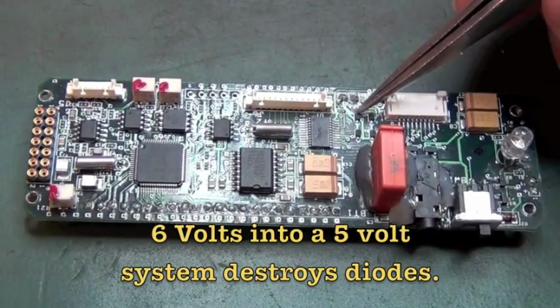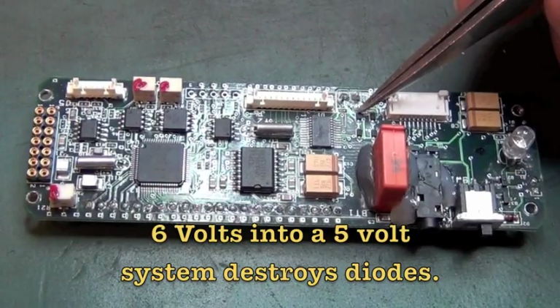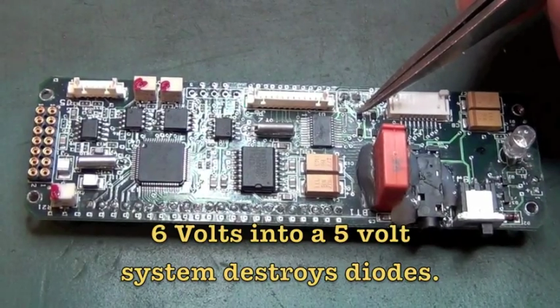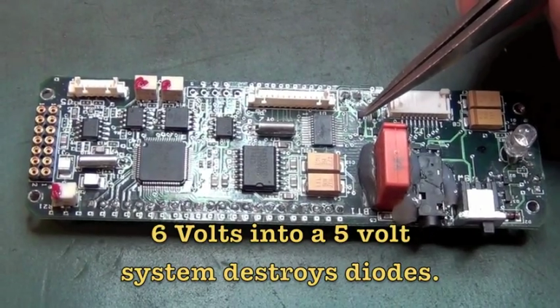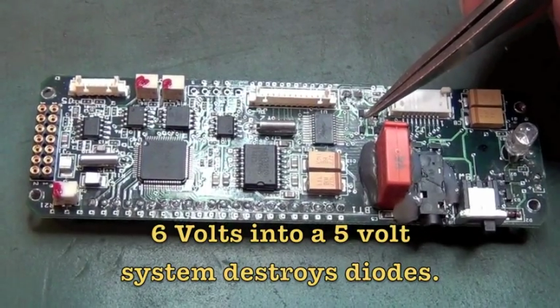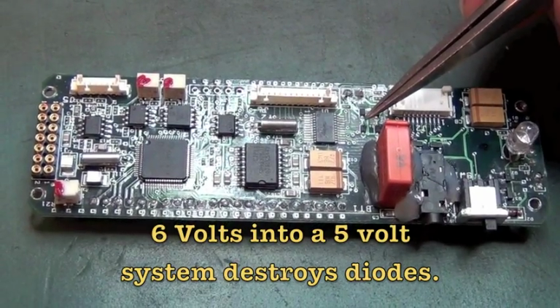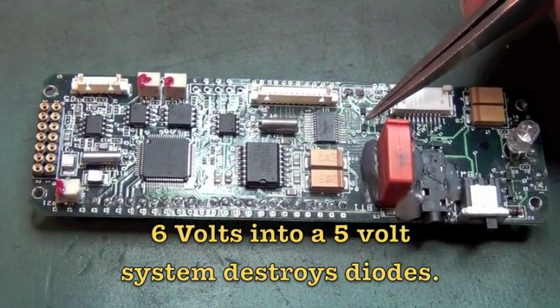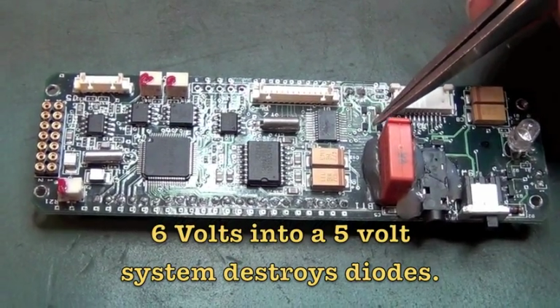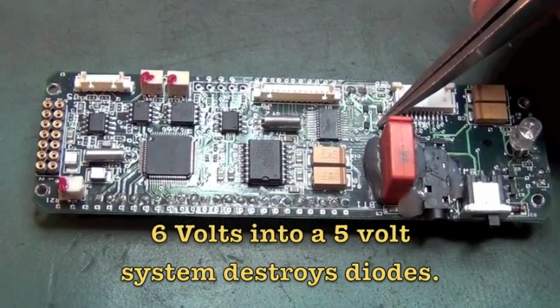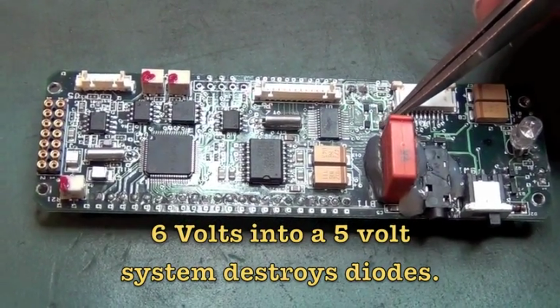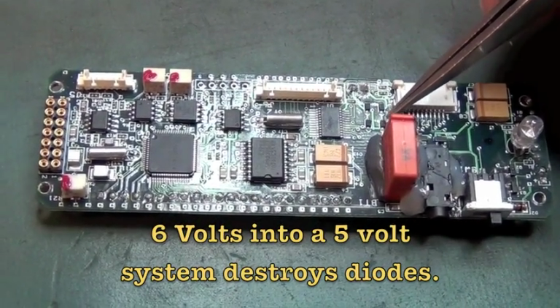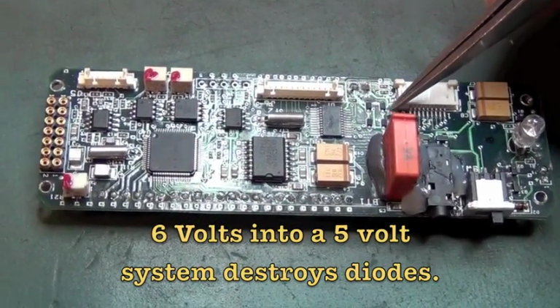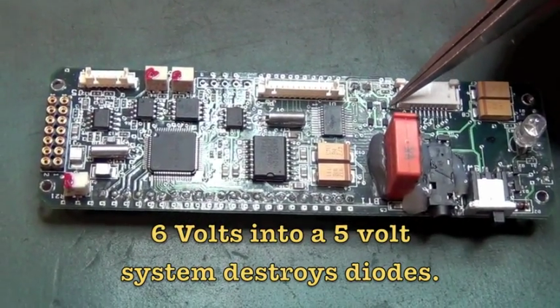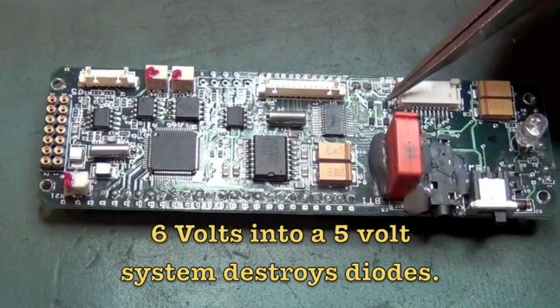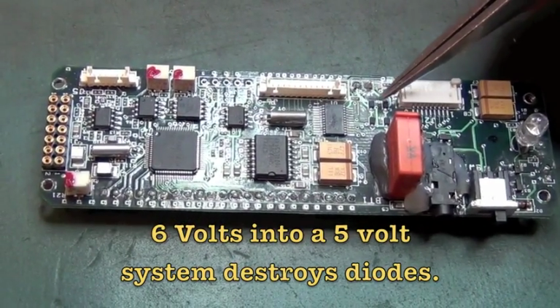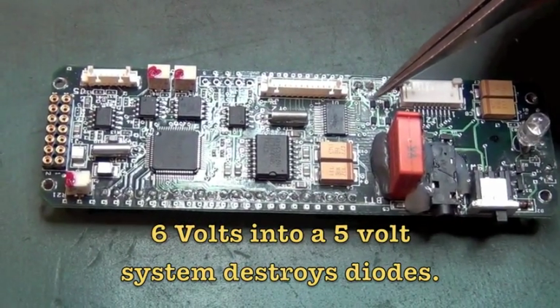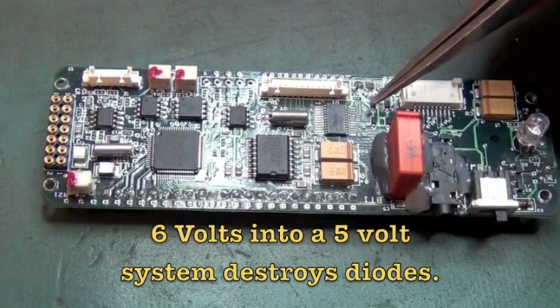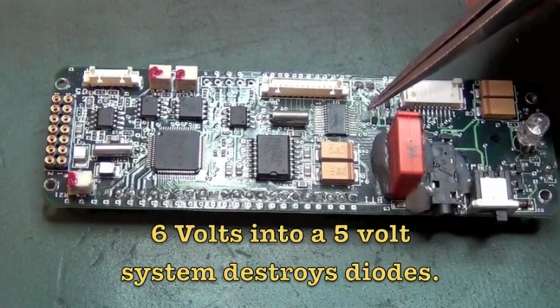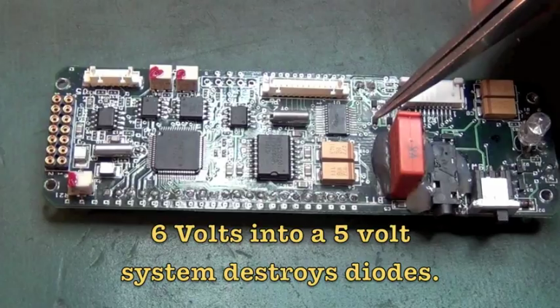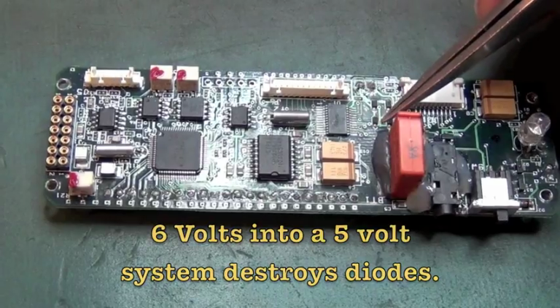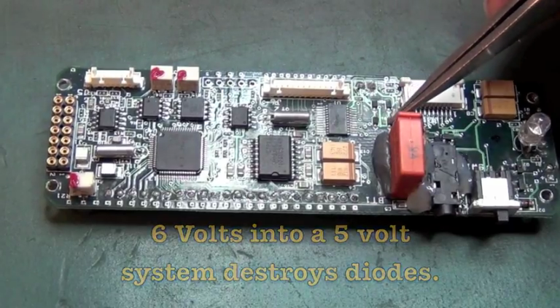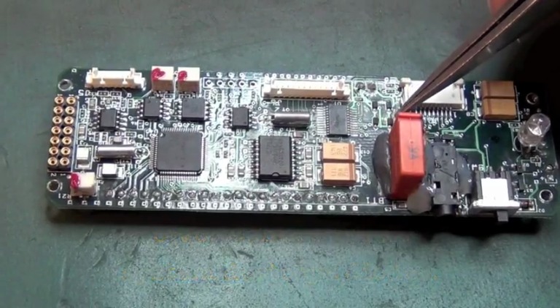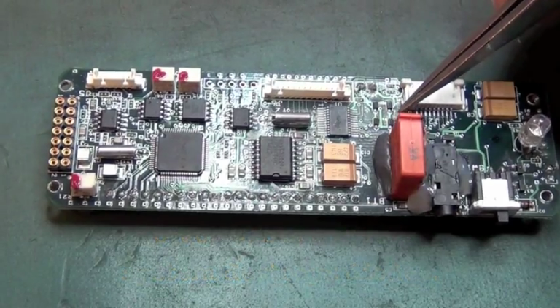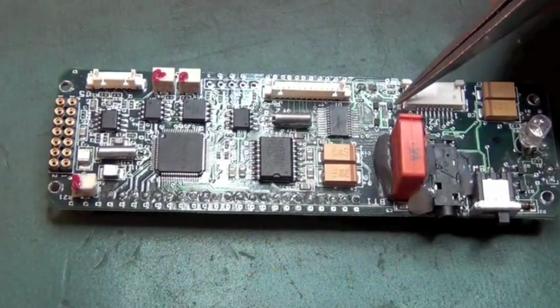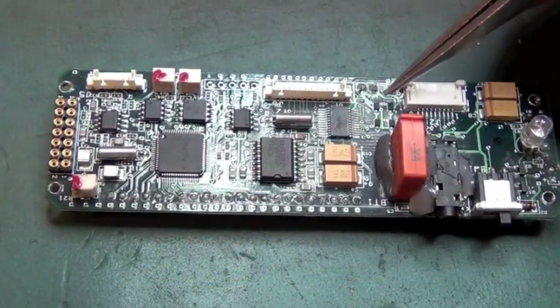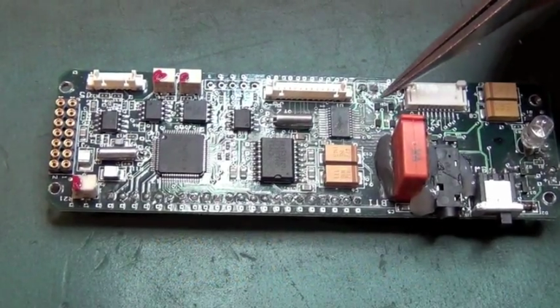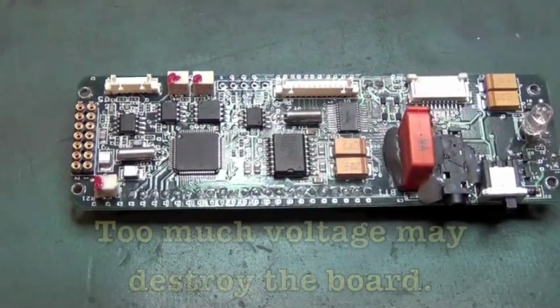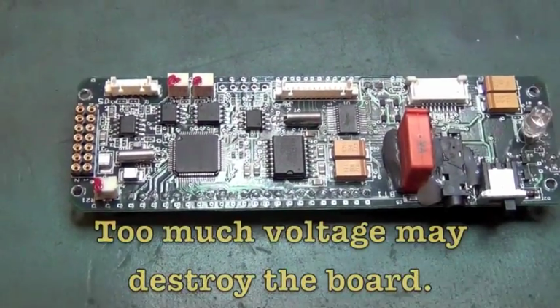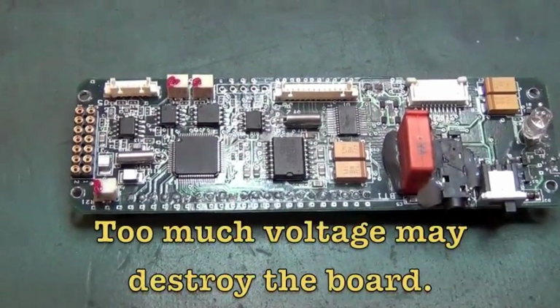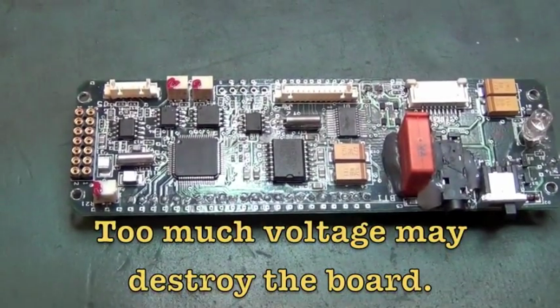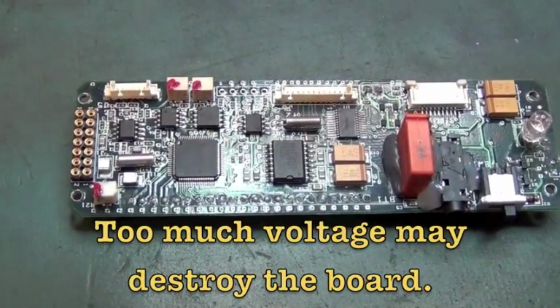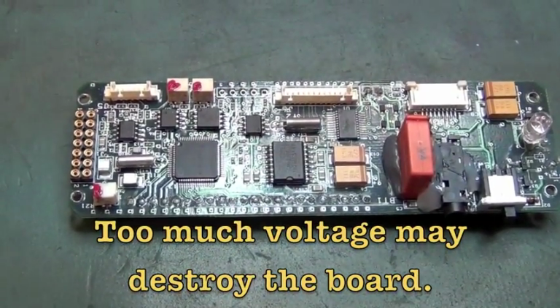You don't need an engineering degree to know that too much voltage is not a good thing — unless you're trying to kill something.